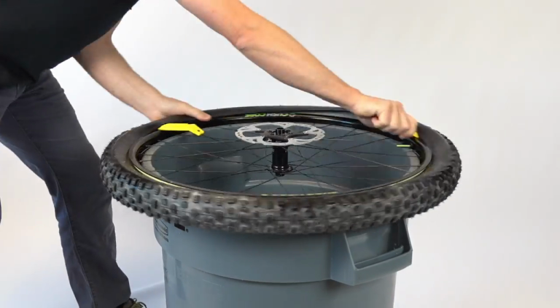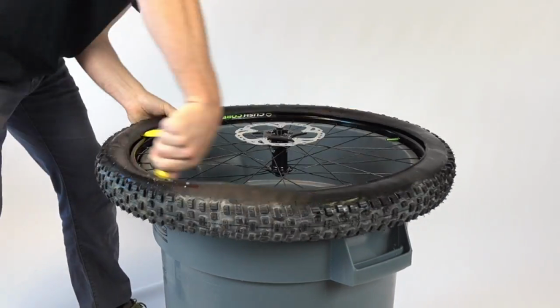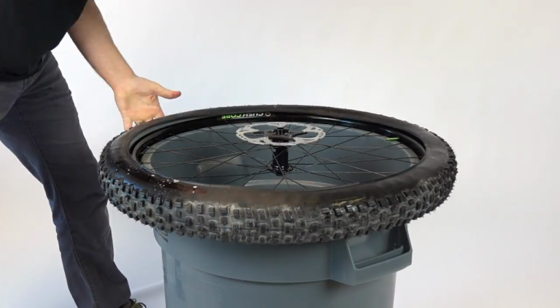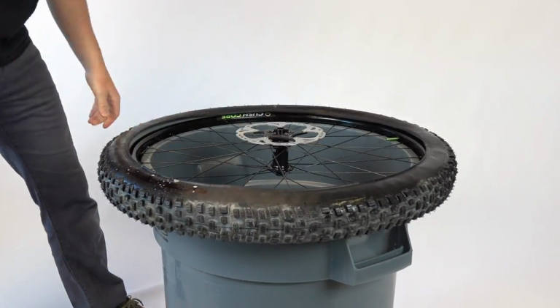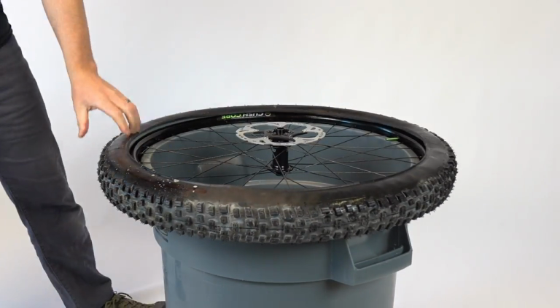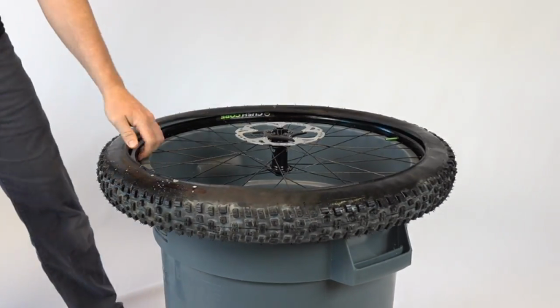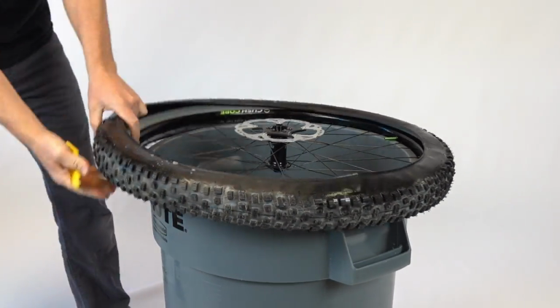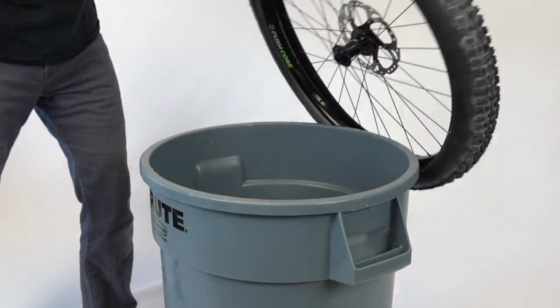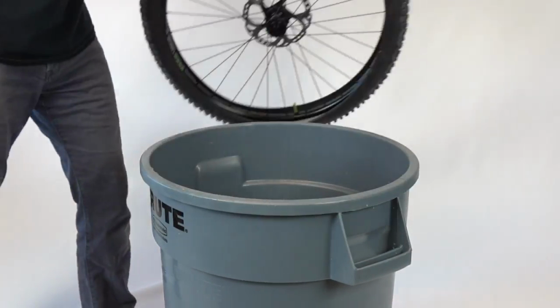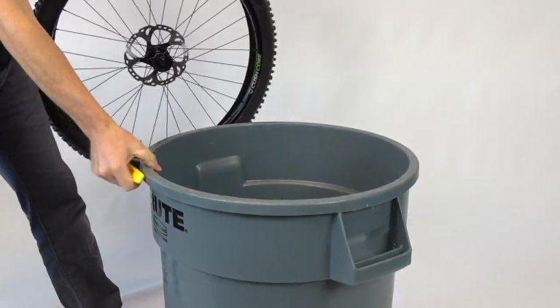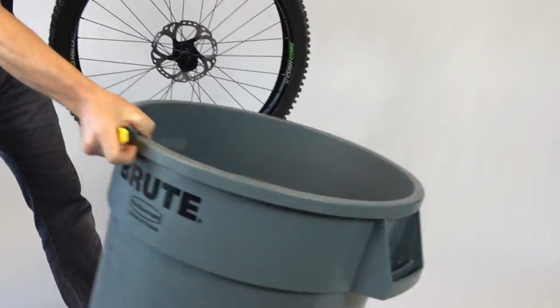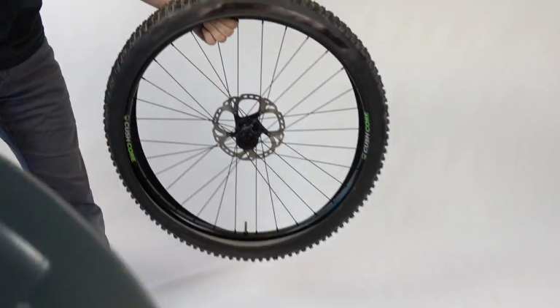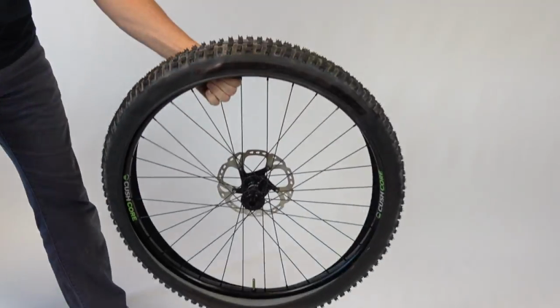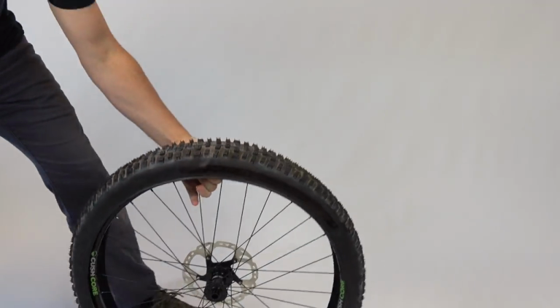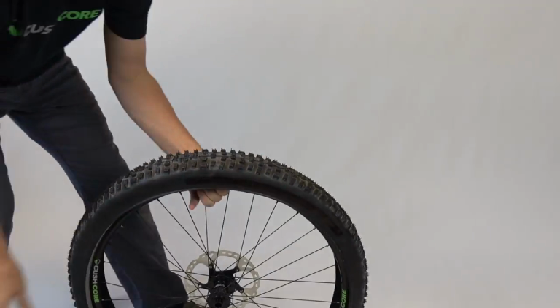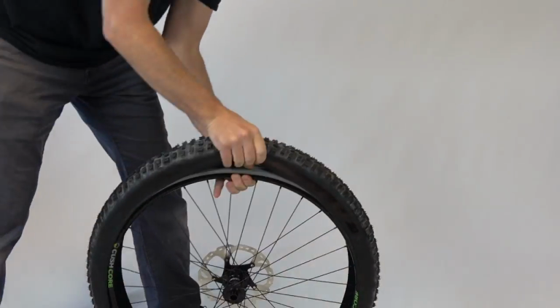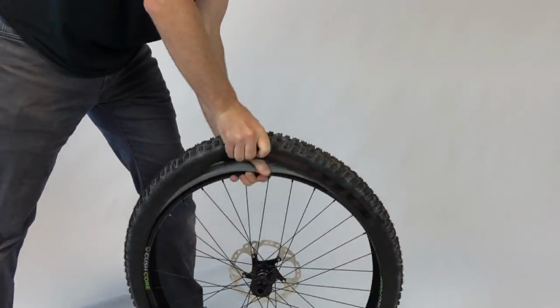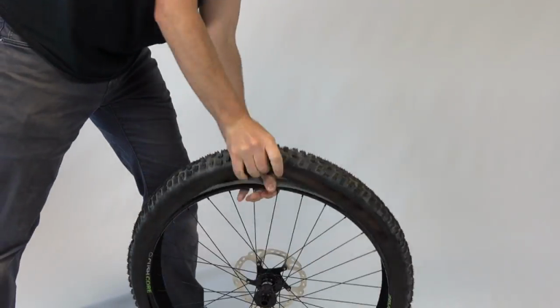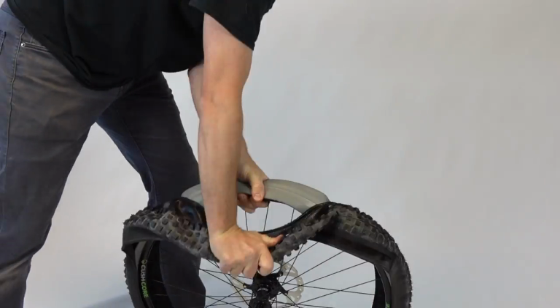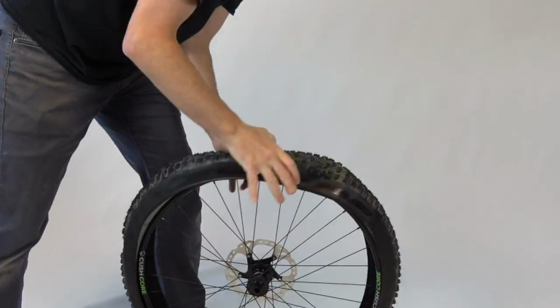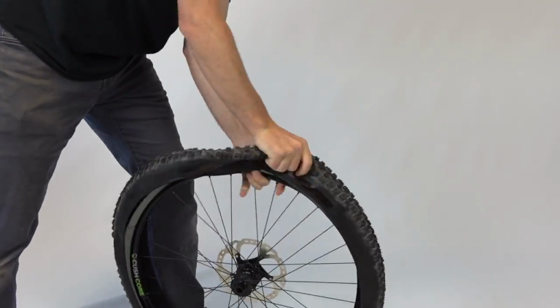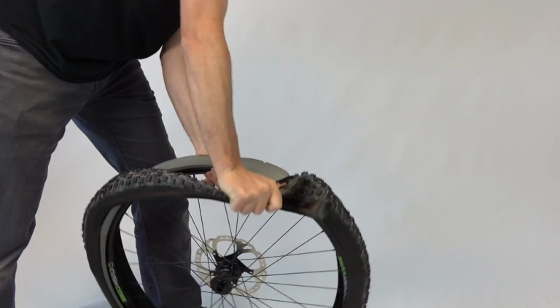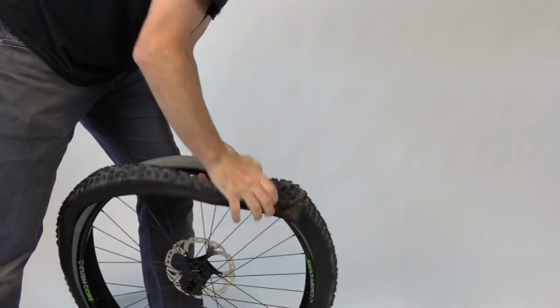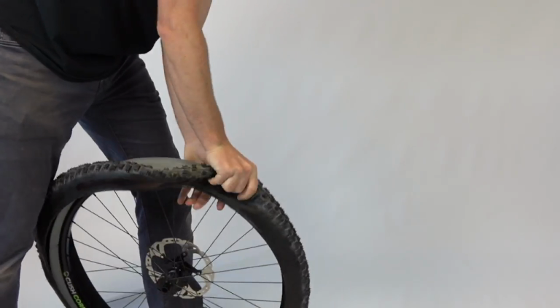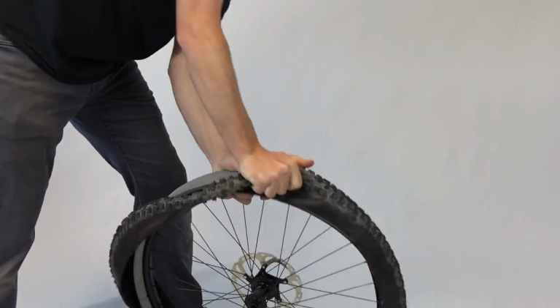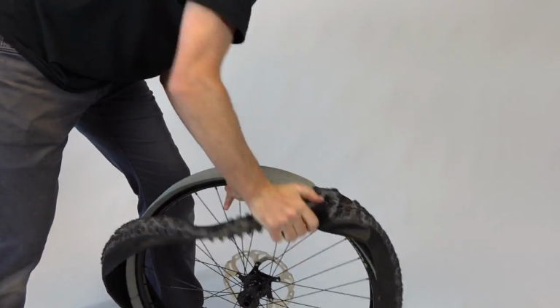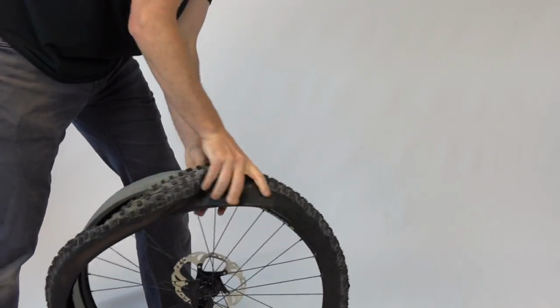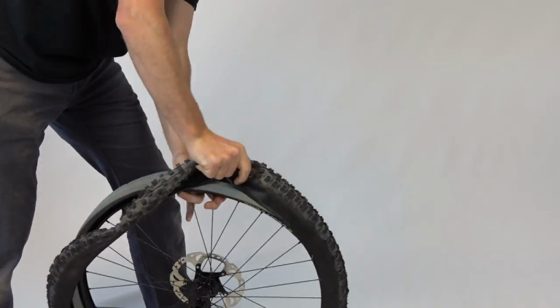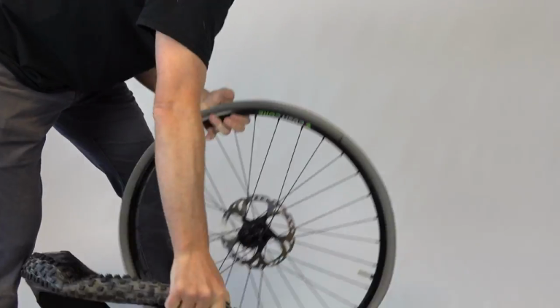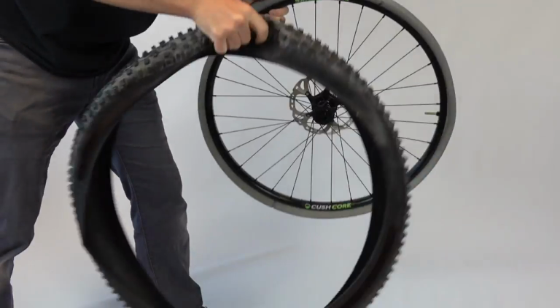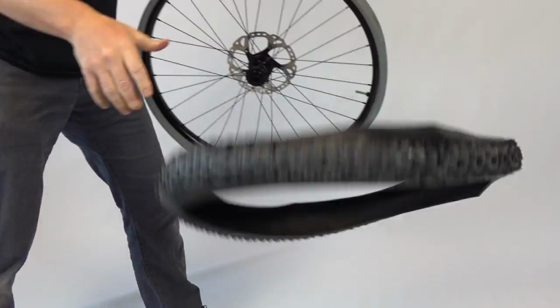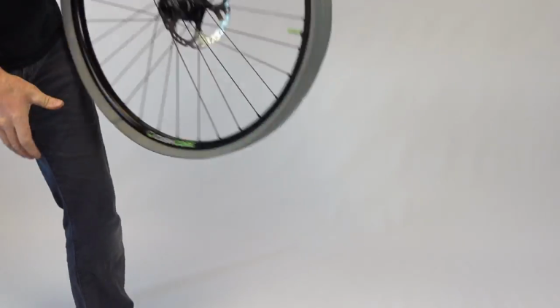Congratulations! Now you know the most effective tire removal techniques. Thanks!